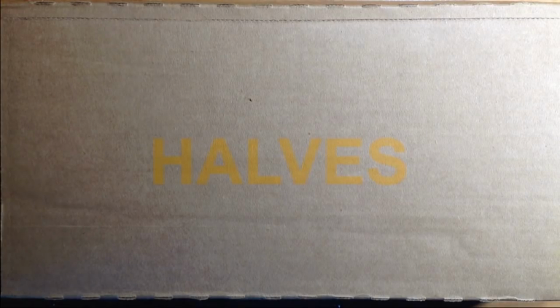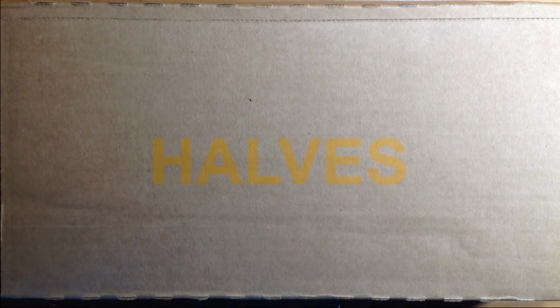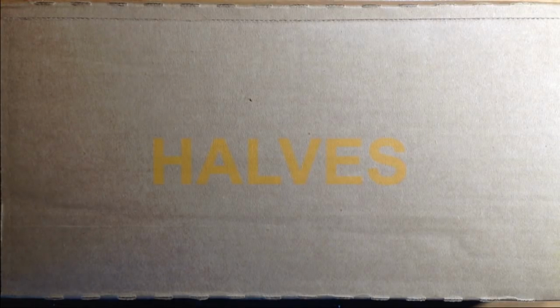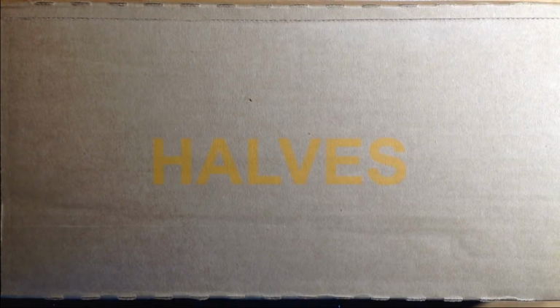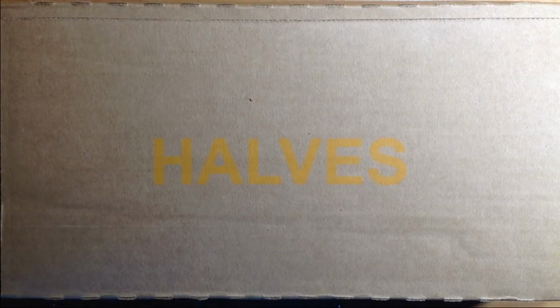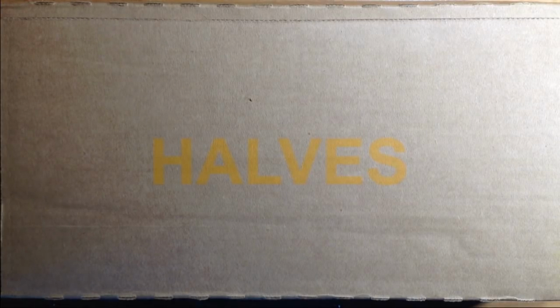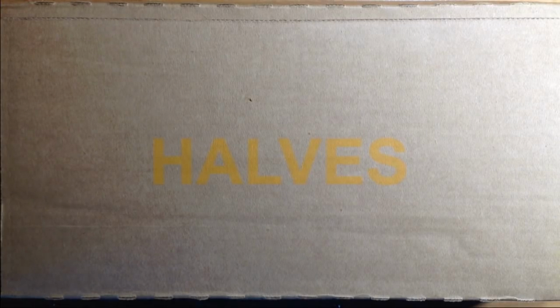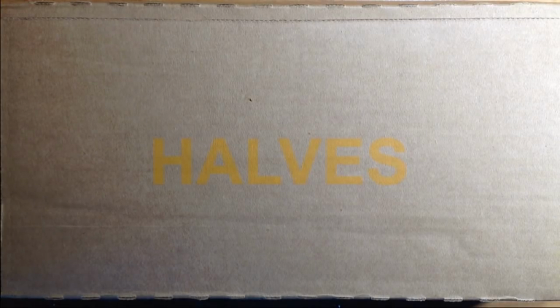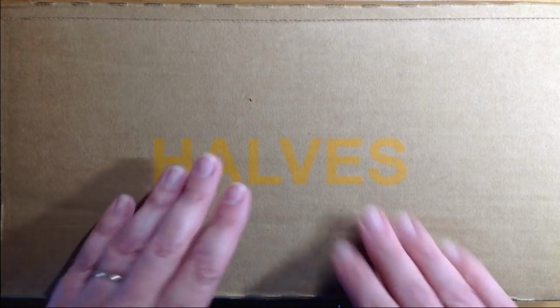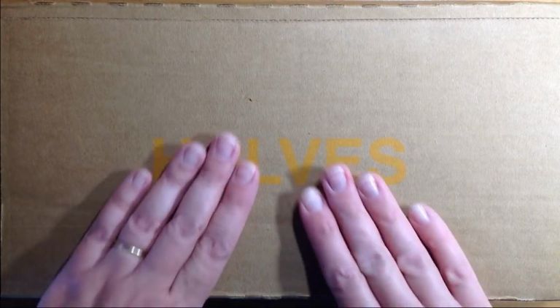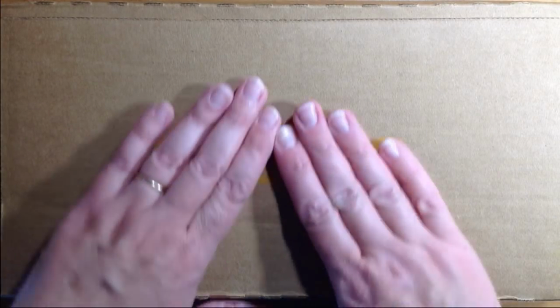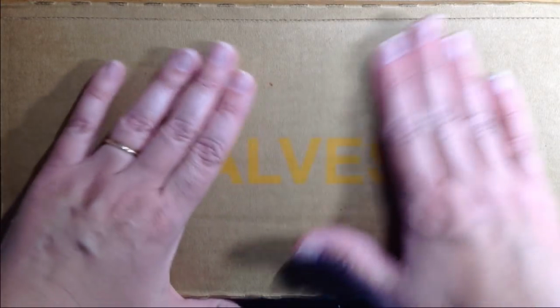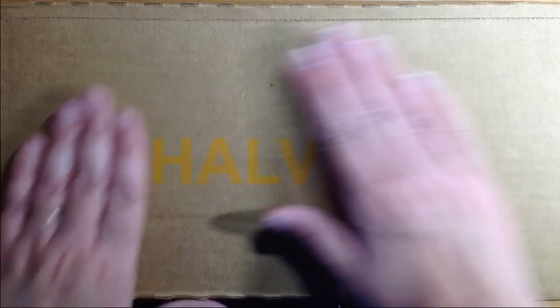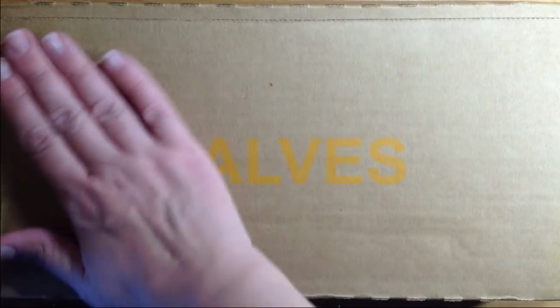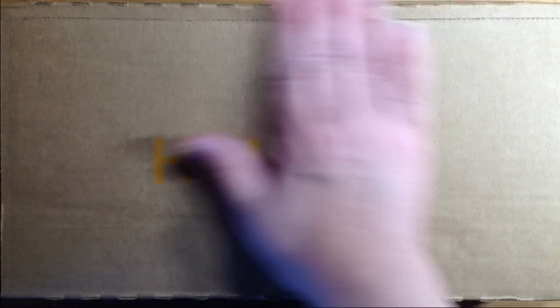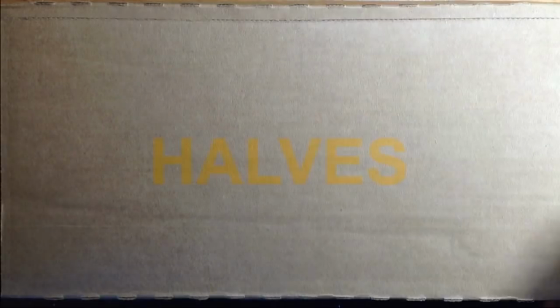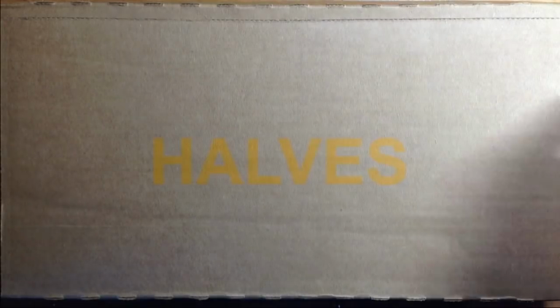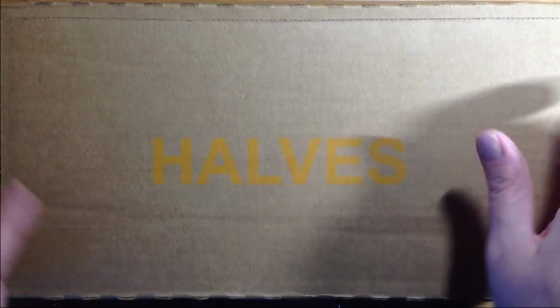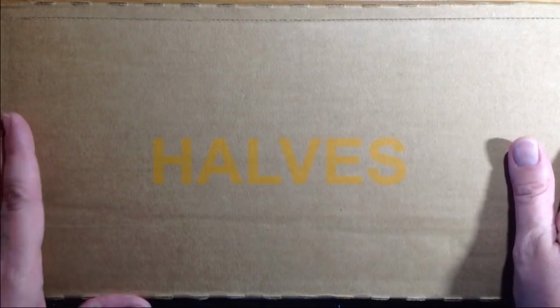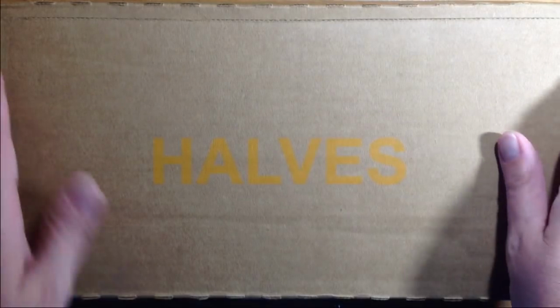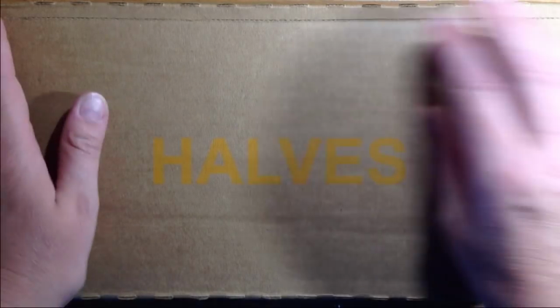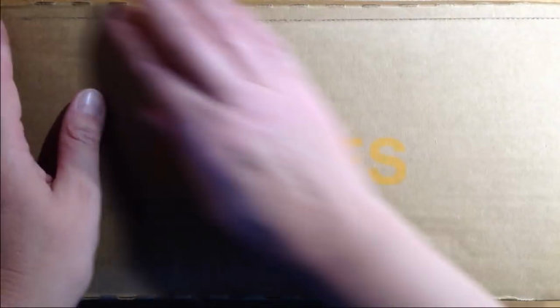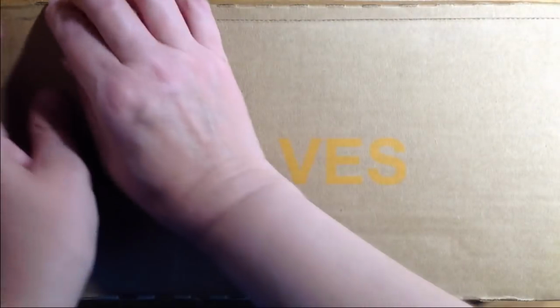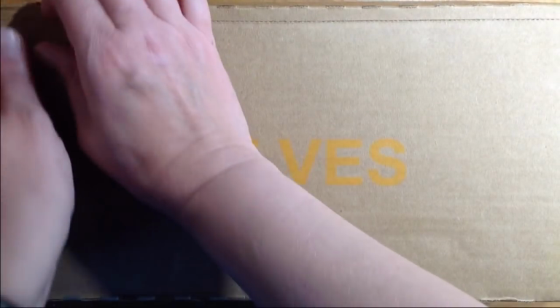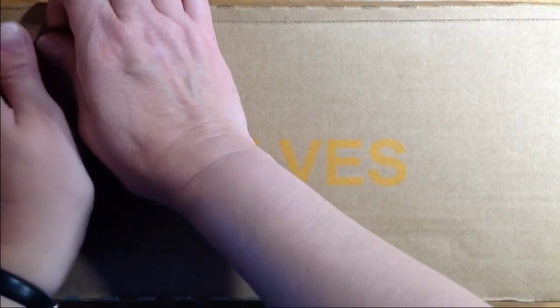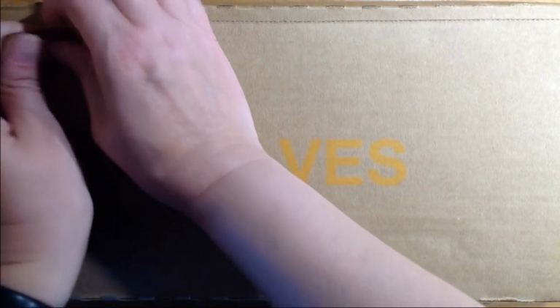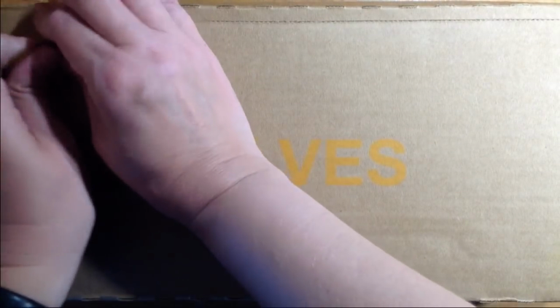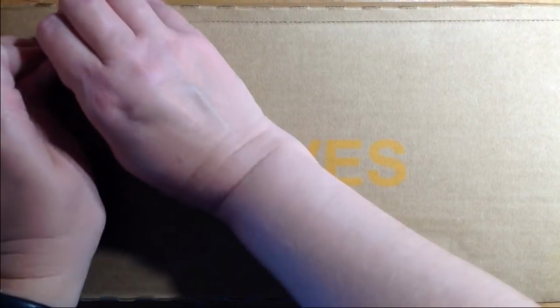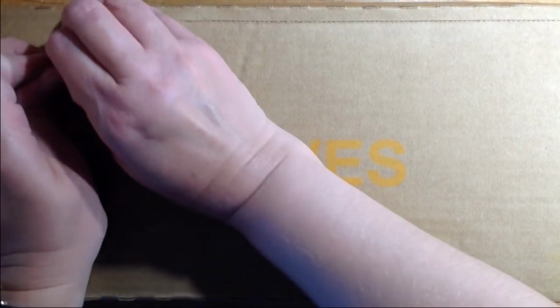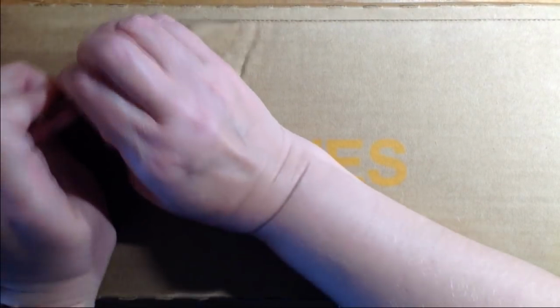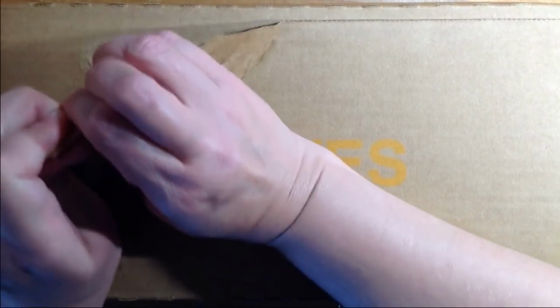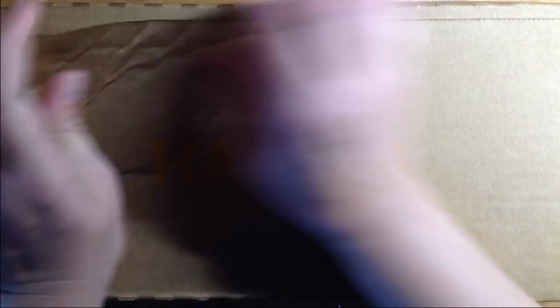Hello everyone! I hope you all are doing well. As you can see here we have our weekly box of halves. Let's go ahead and hop into this hunt.